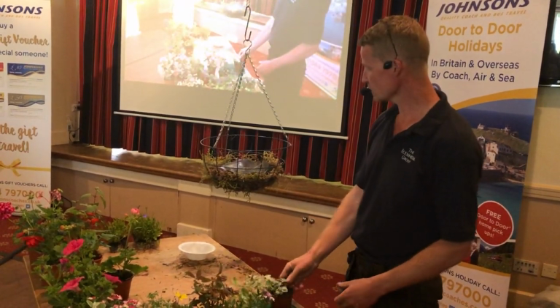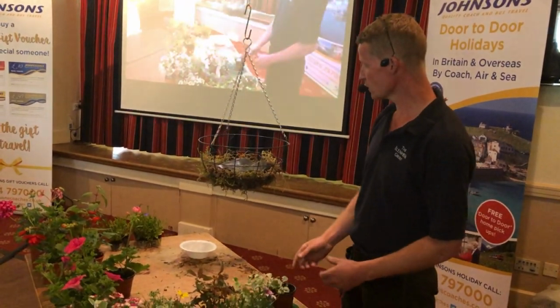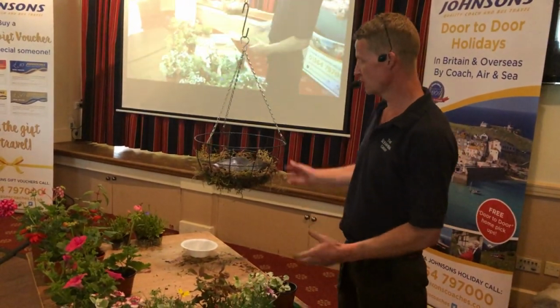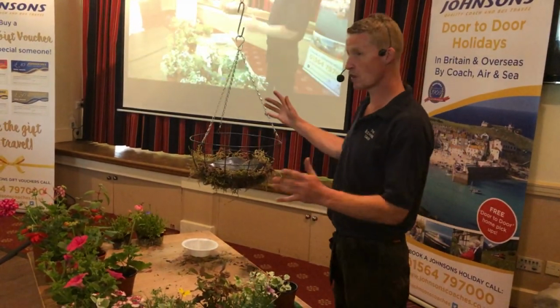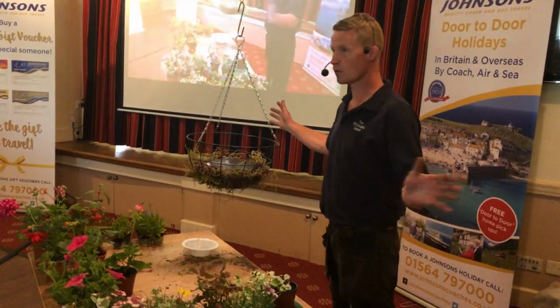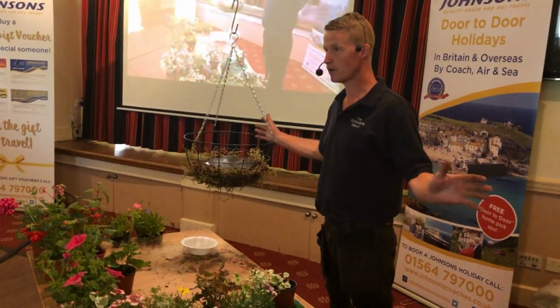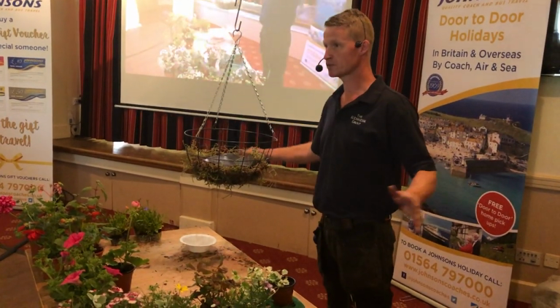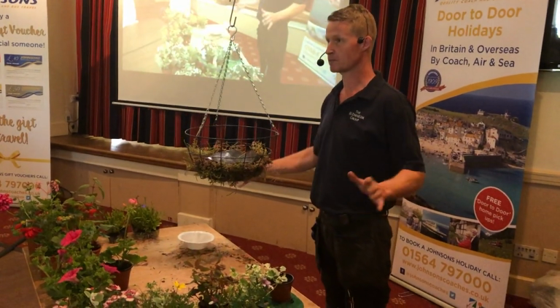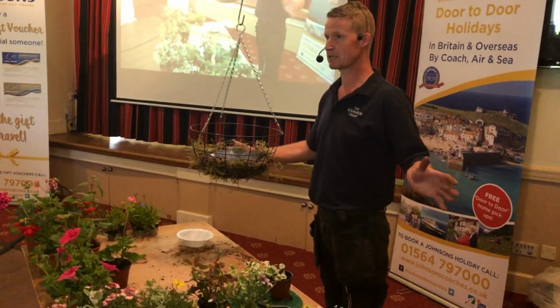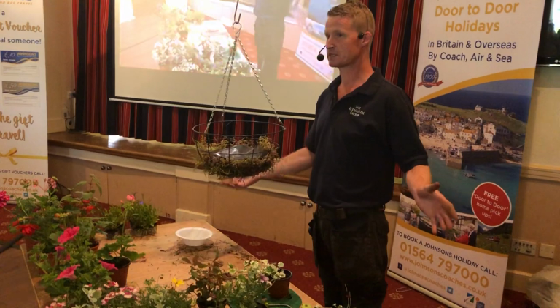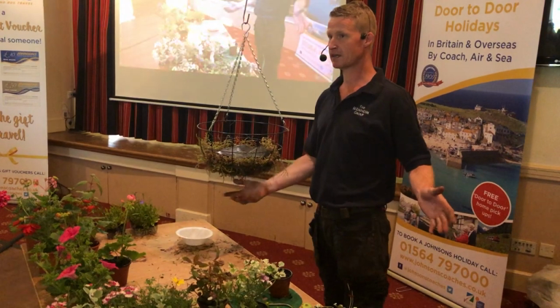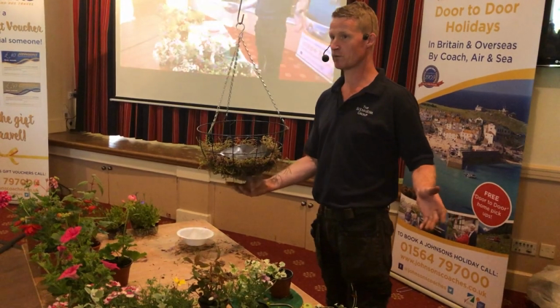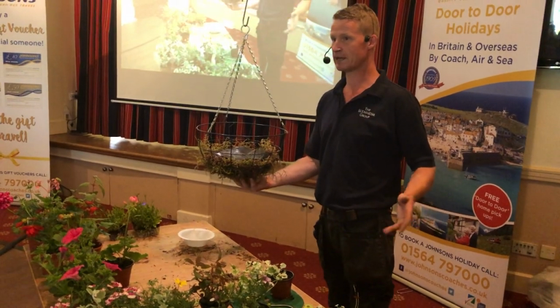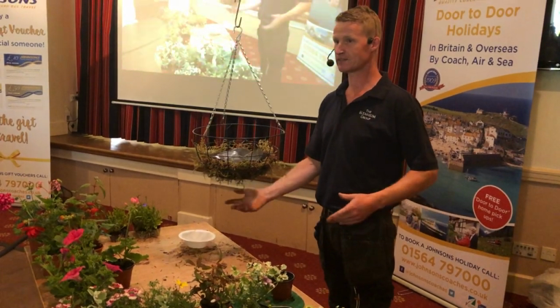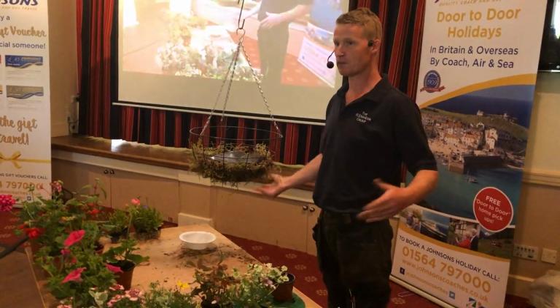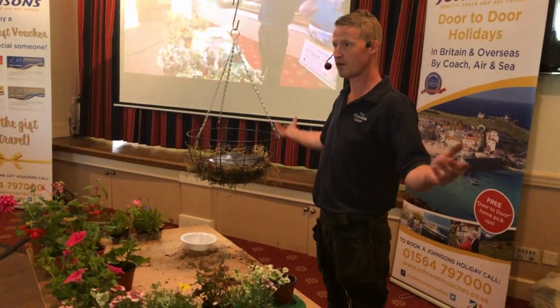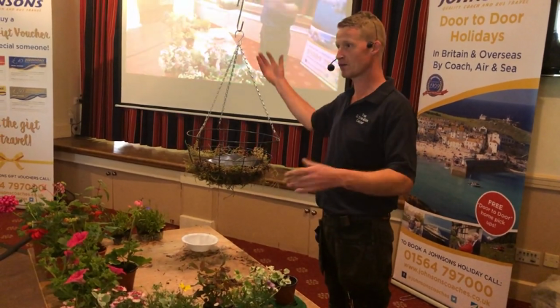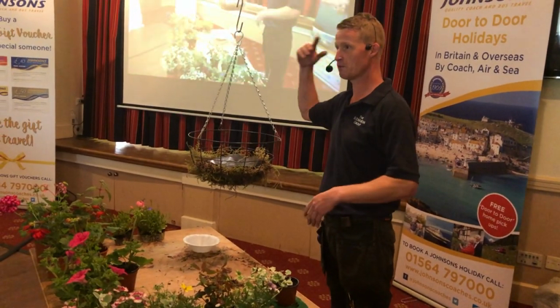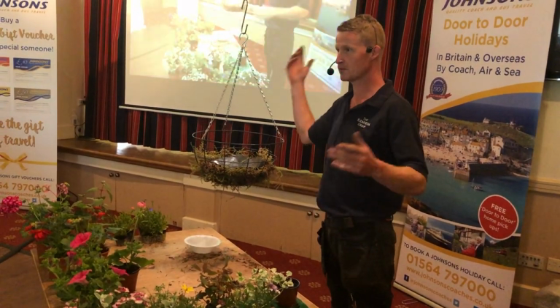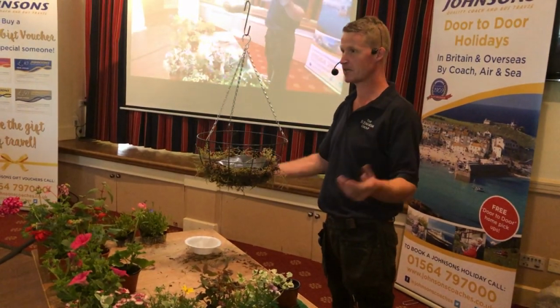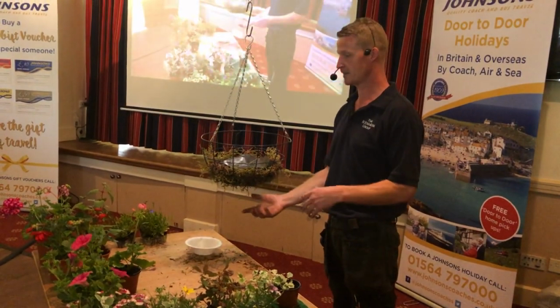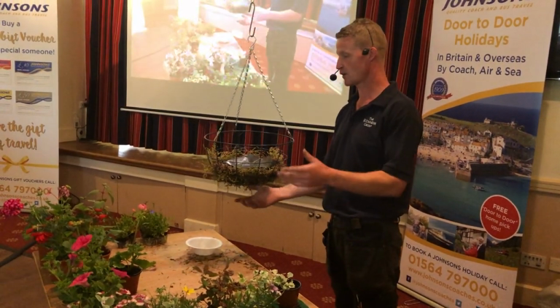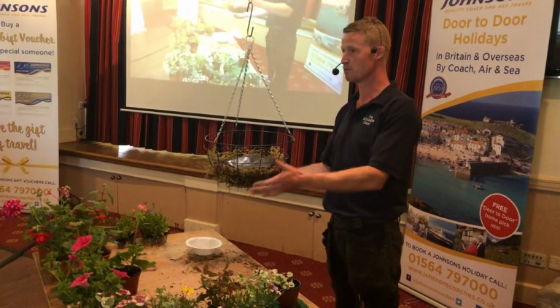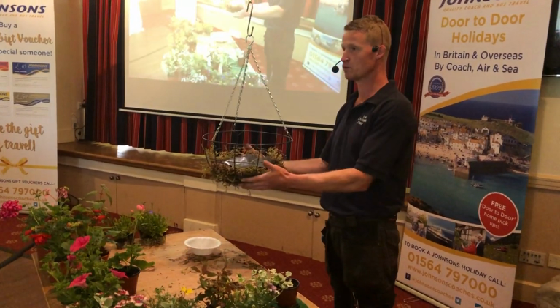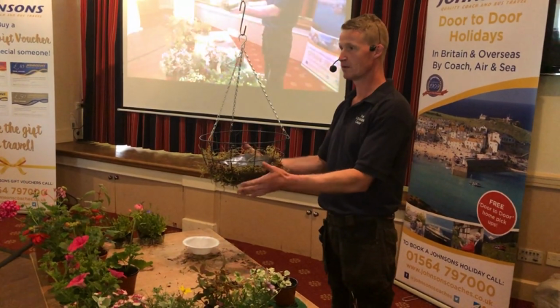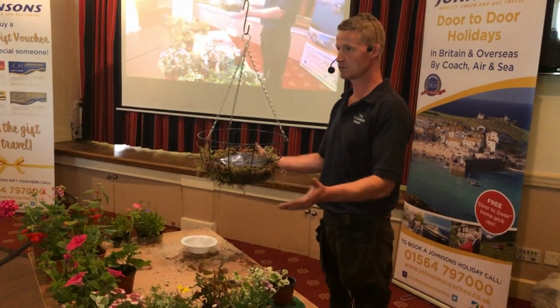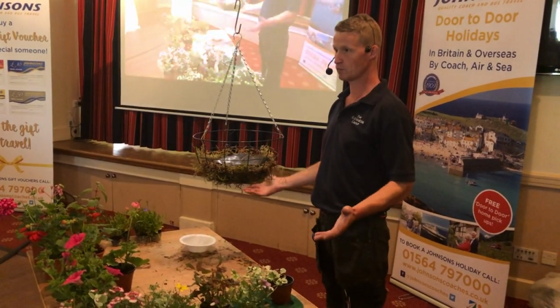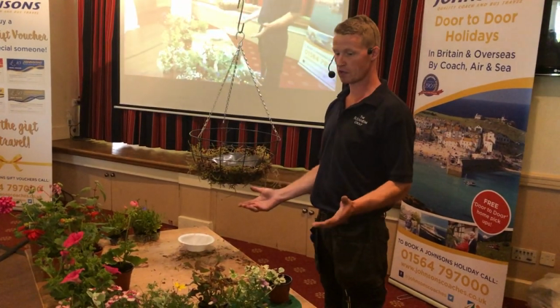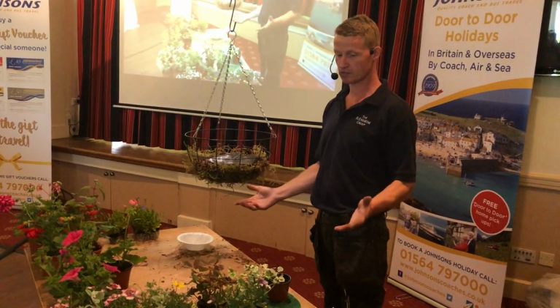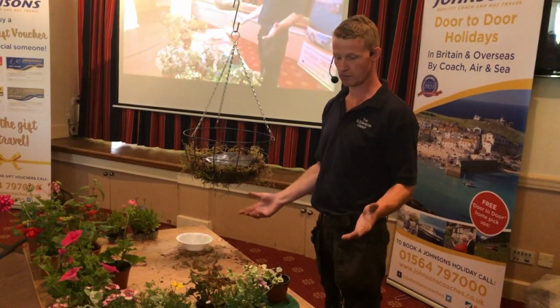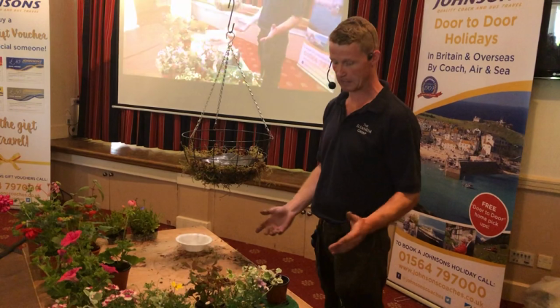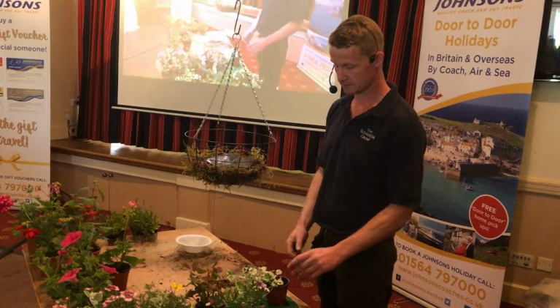I'm going to just use the normal black mat. No compost — that's the biggest mistake everyone makes. You start piling the compost in and you can't move, so we'll start off with the plants.